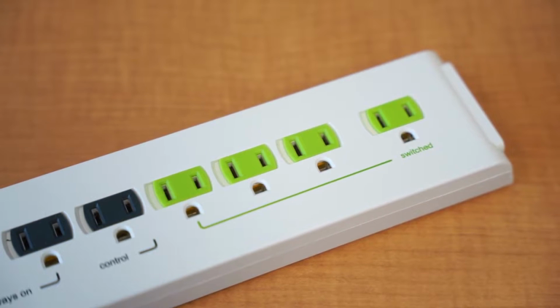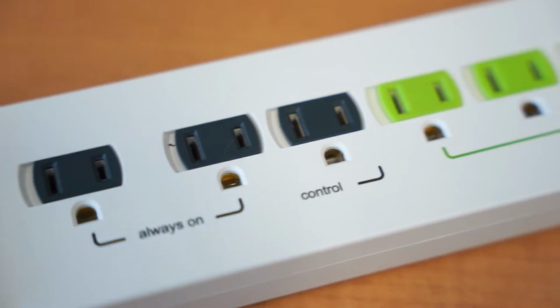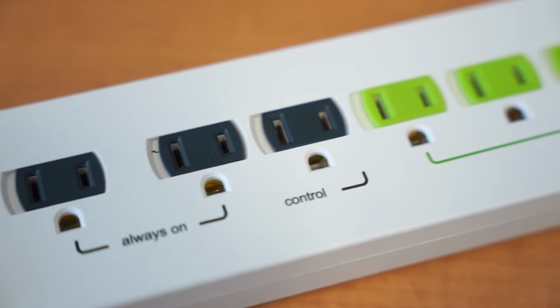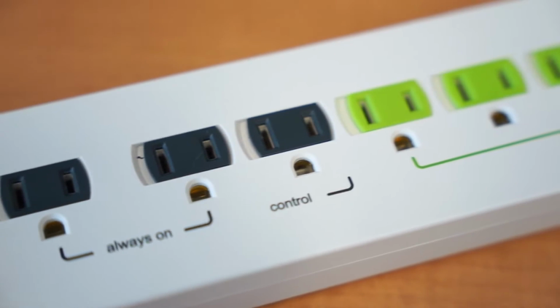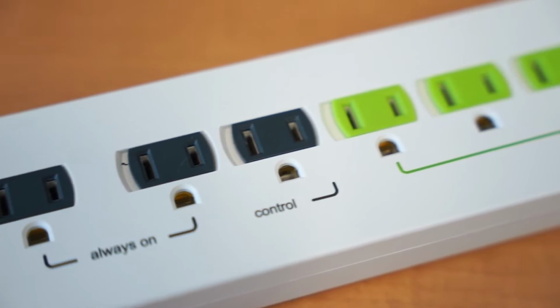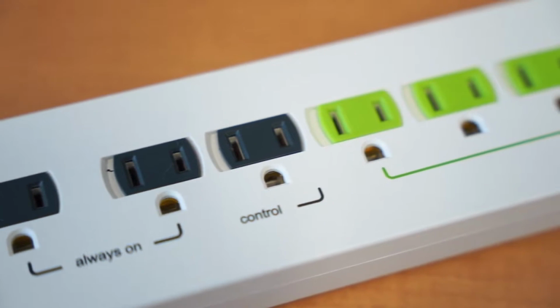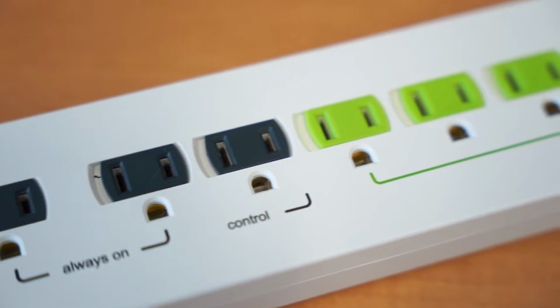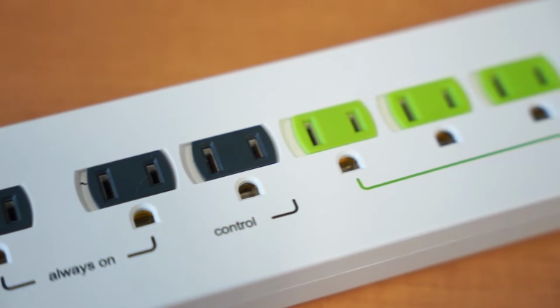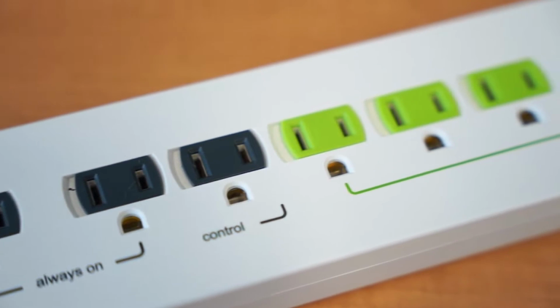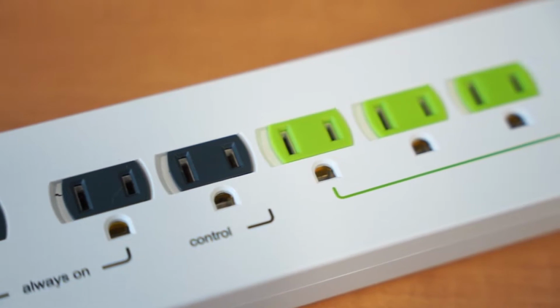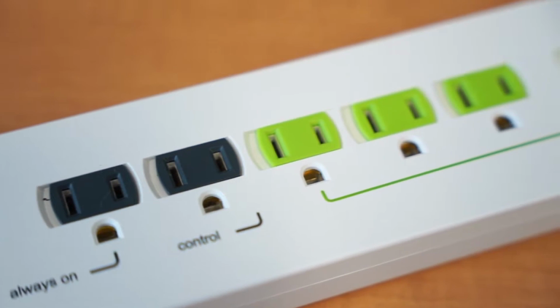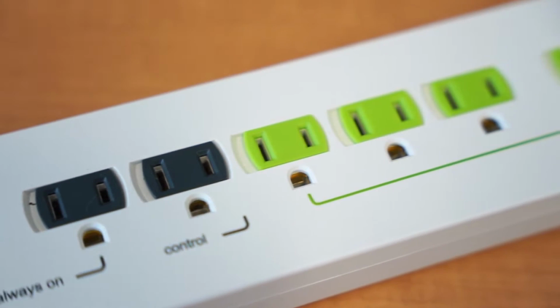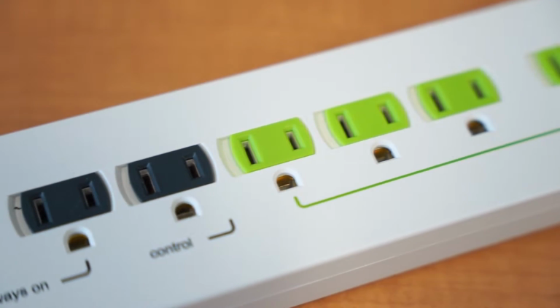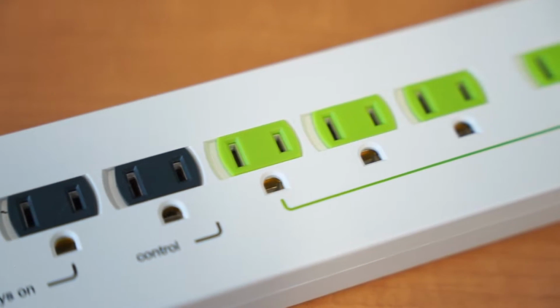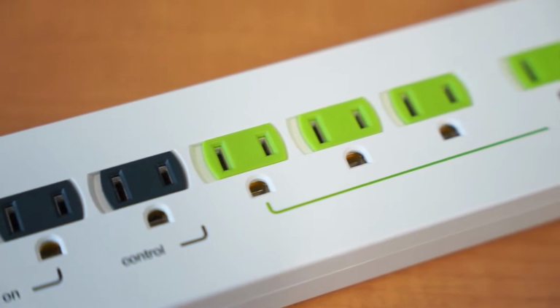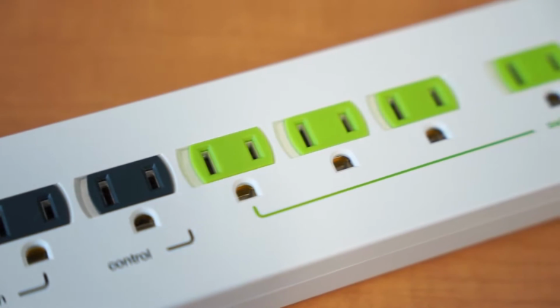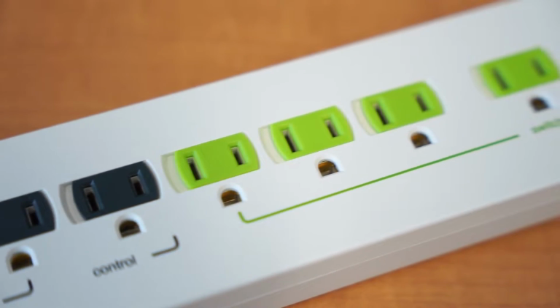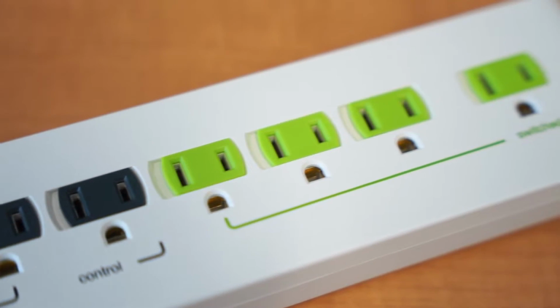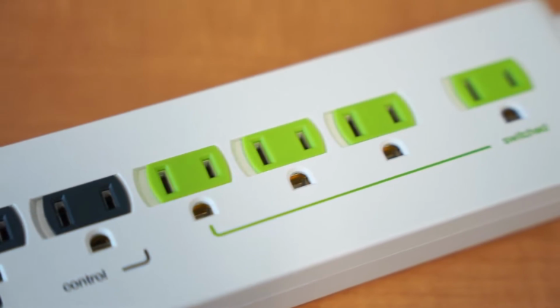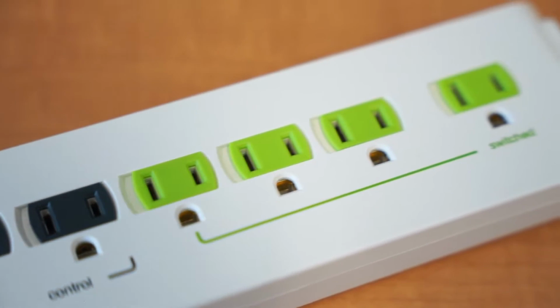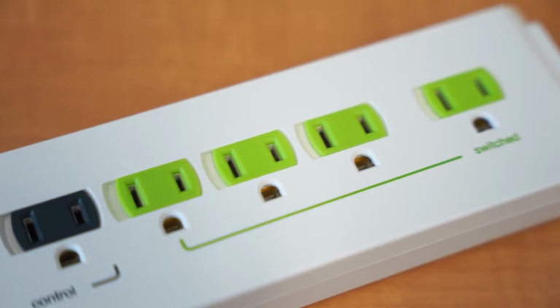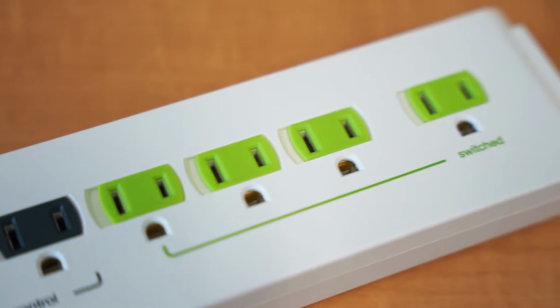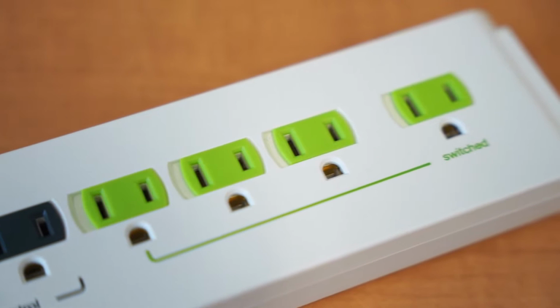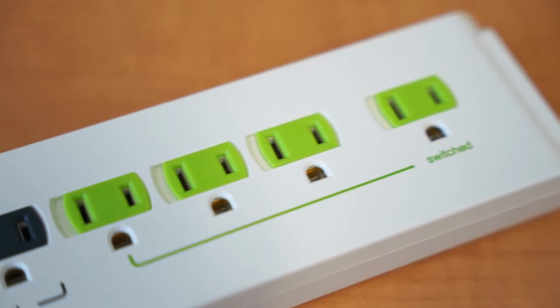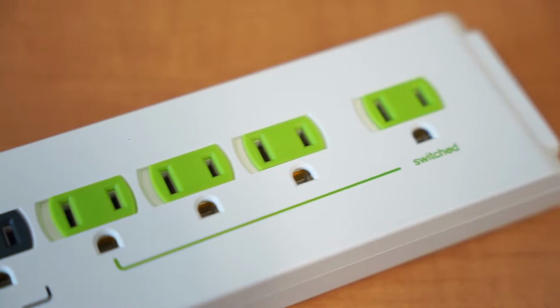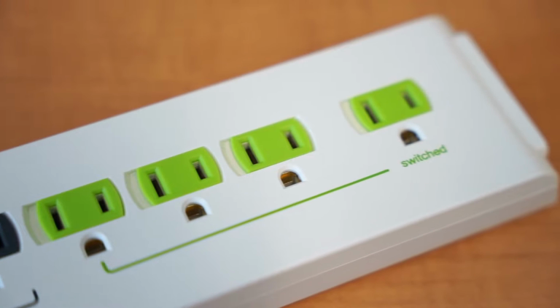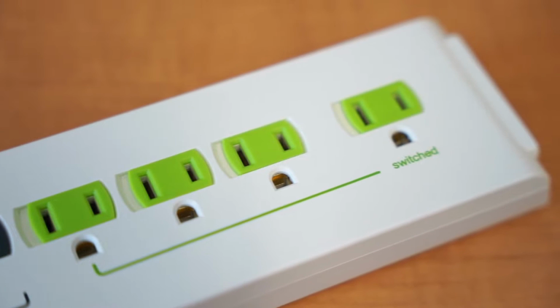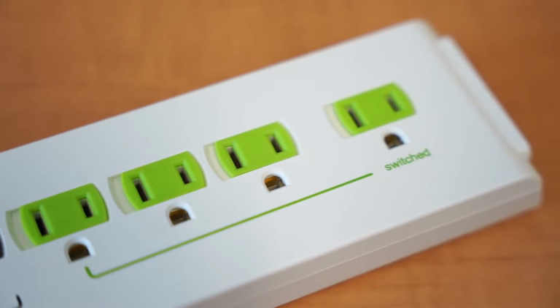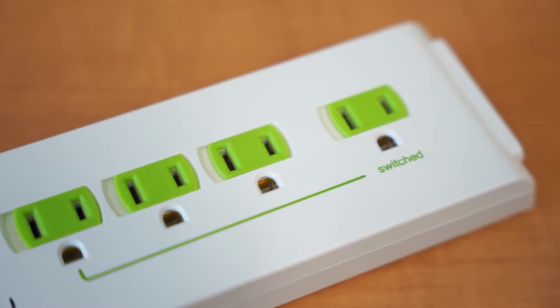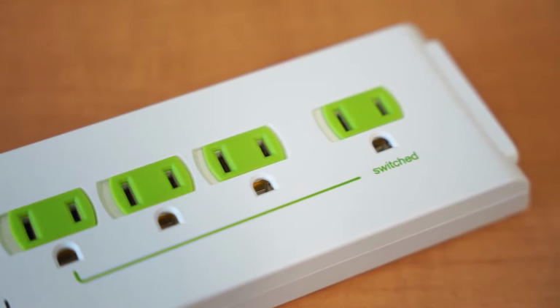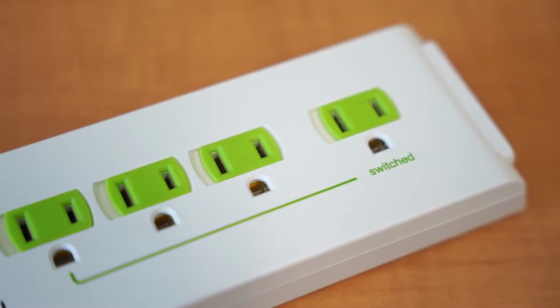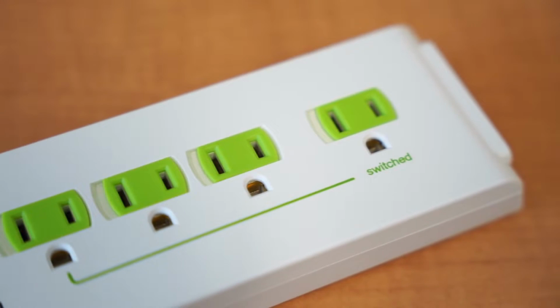Advanced power strips come equipped with the control outlet, always-on outlets, and switched outlets.